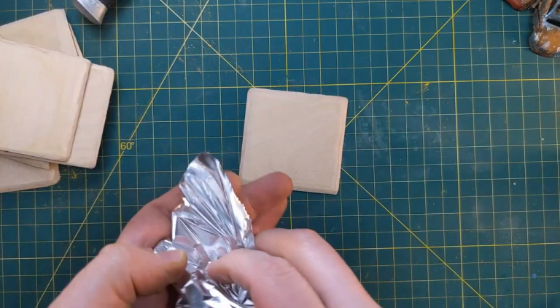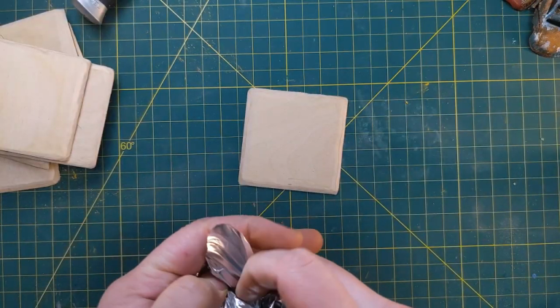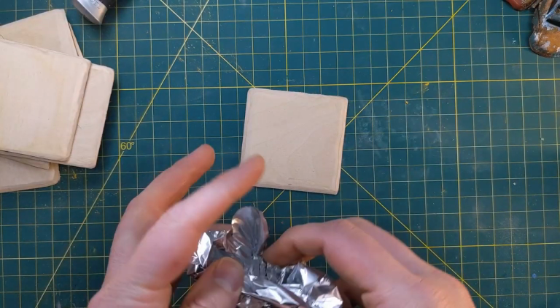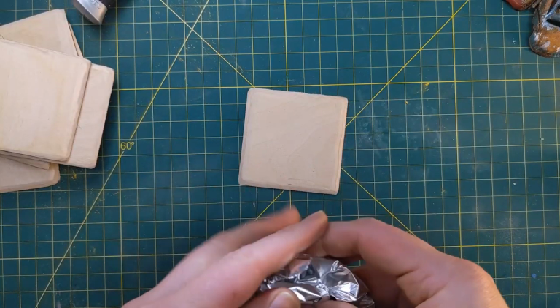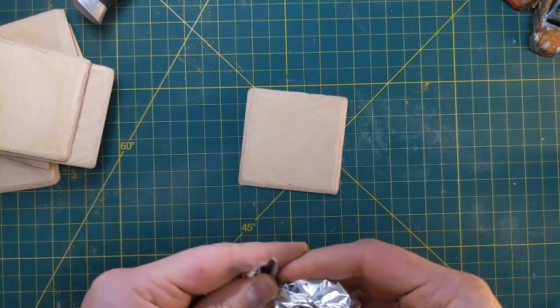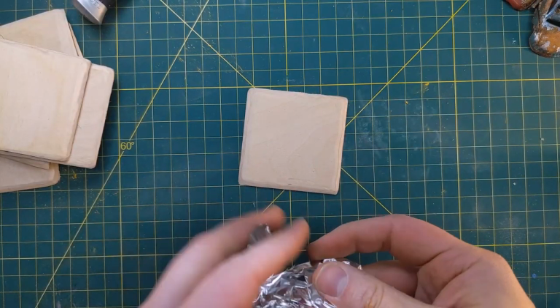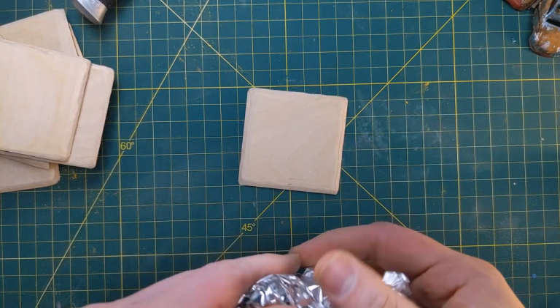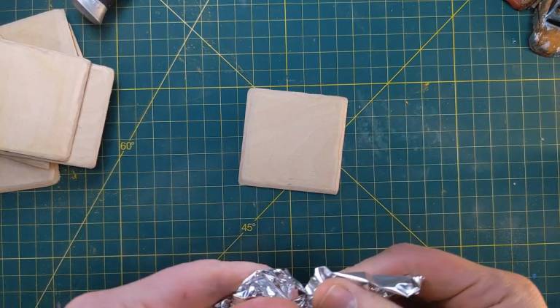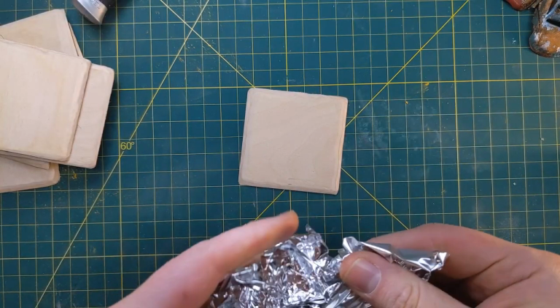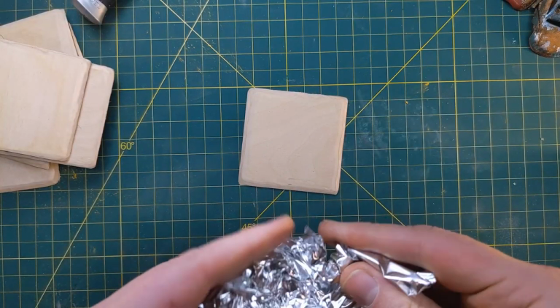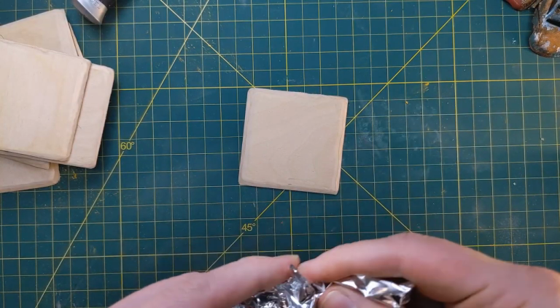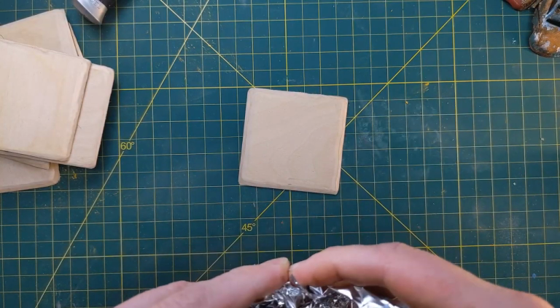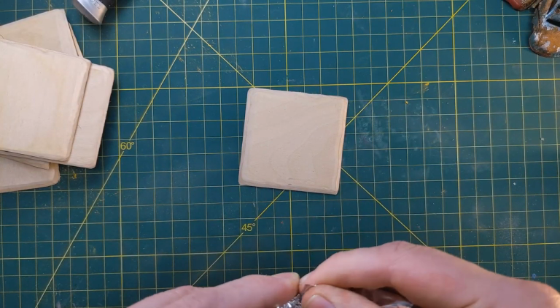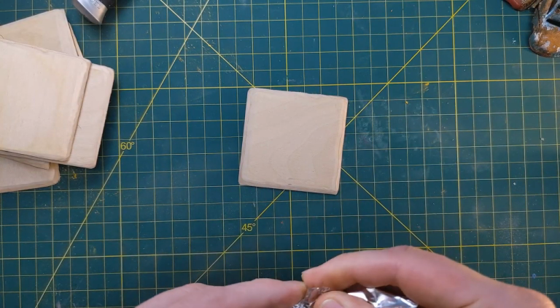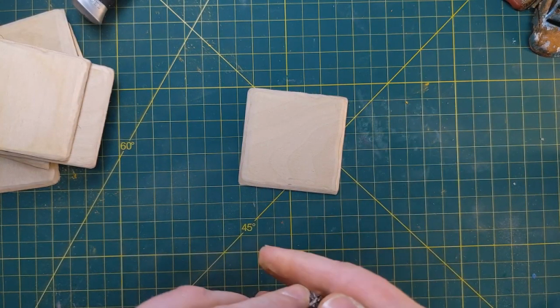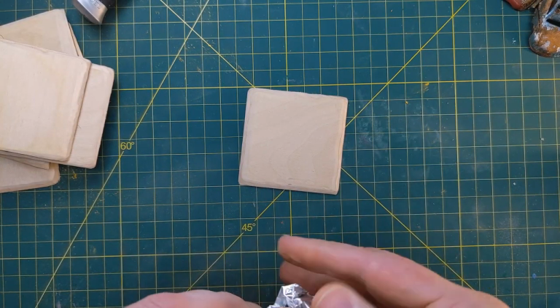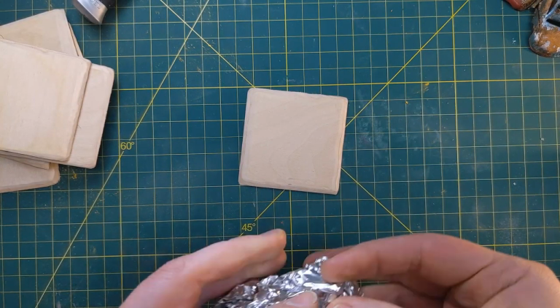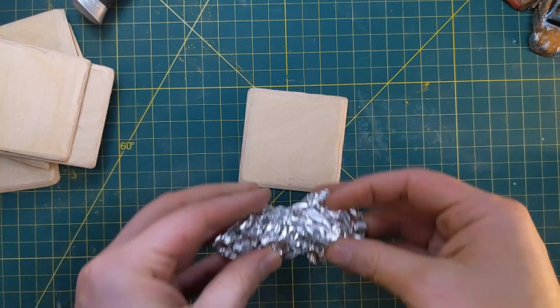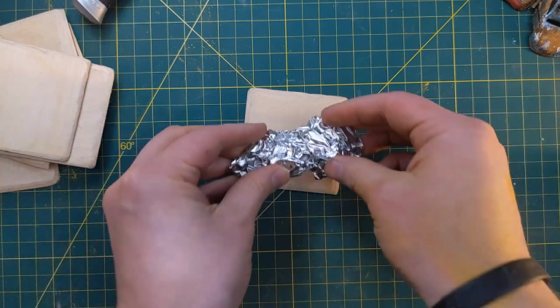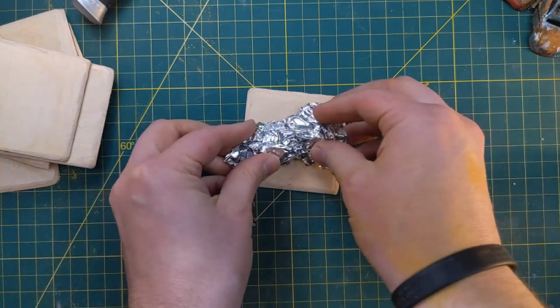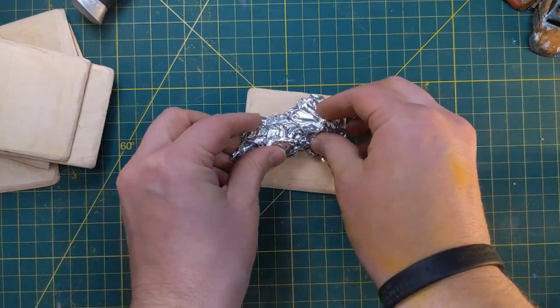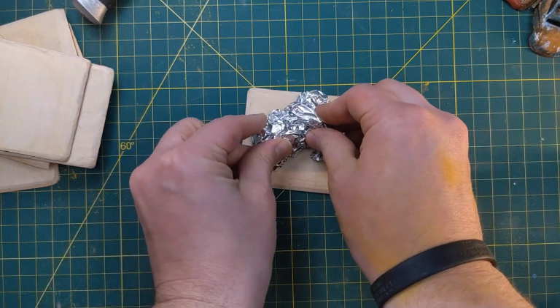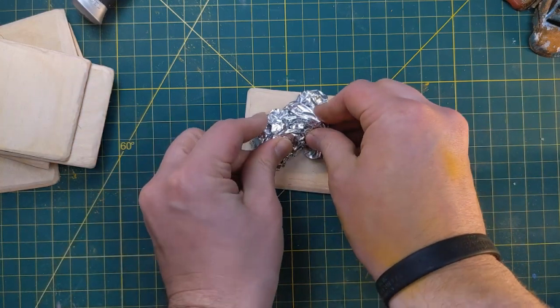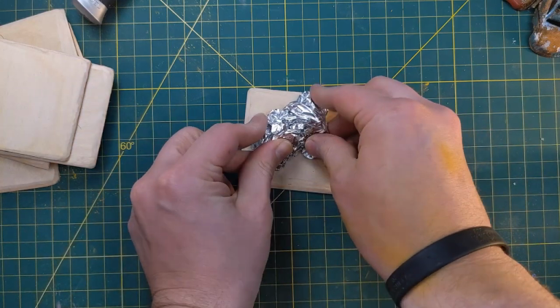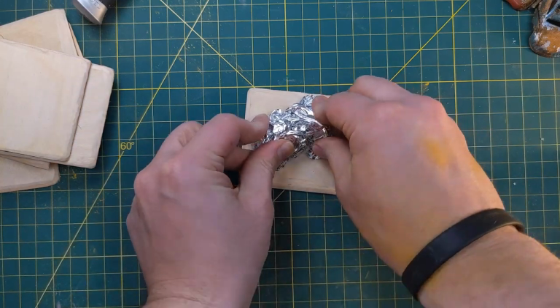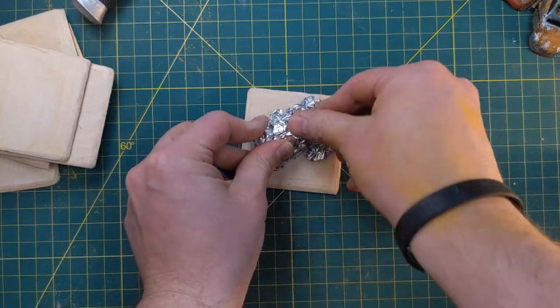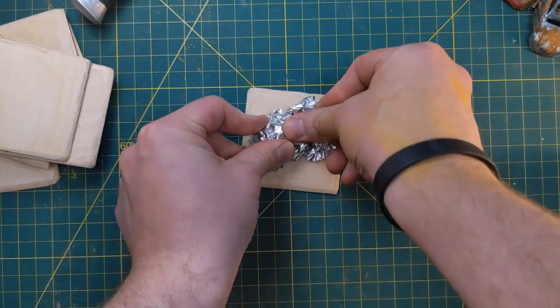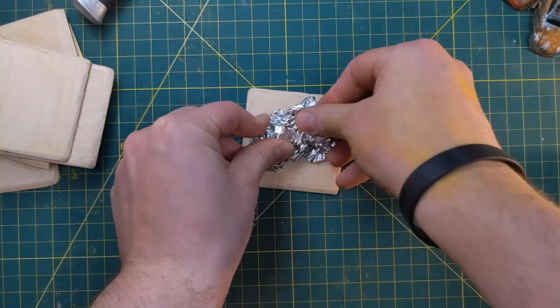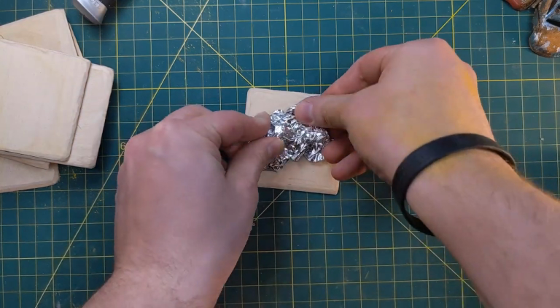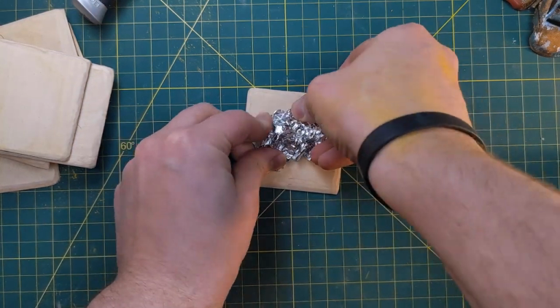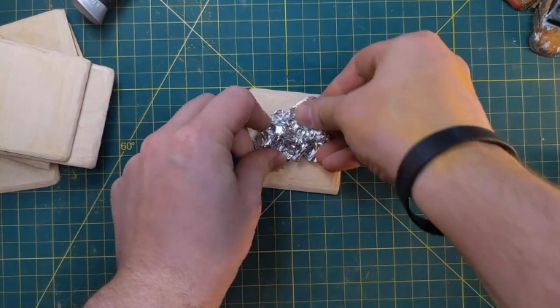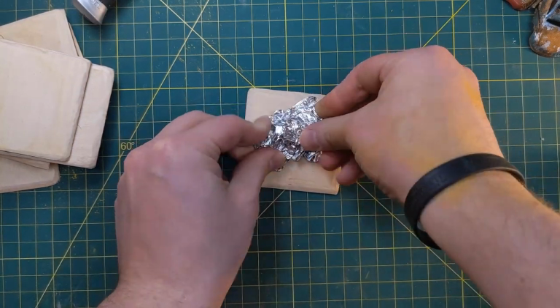After the bases were ready, I made some simple aluminum foil balls and just smashed these to the bases and used them as rocks.